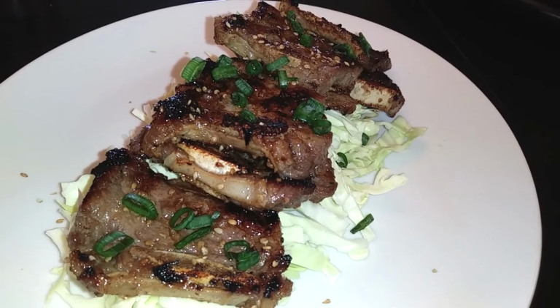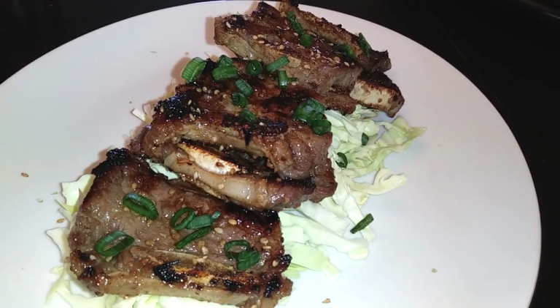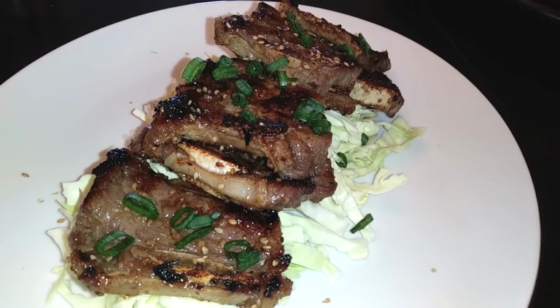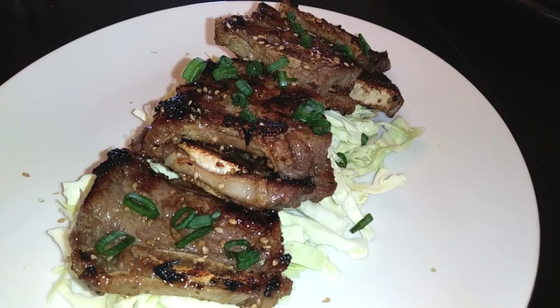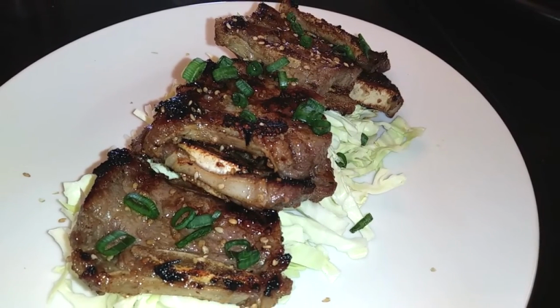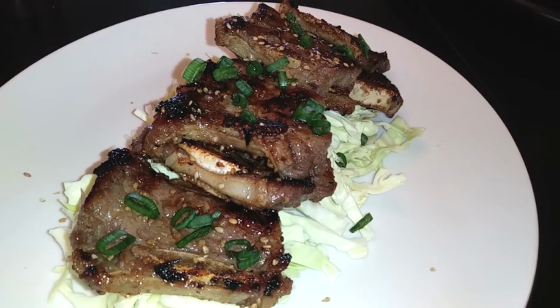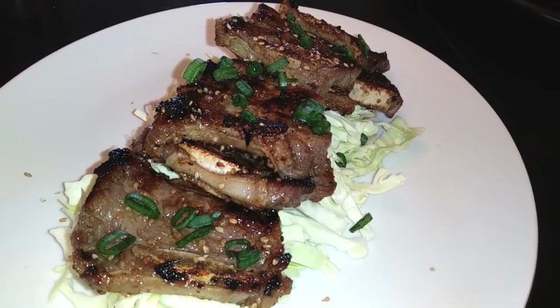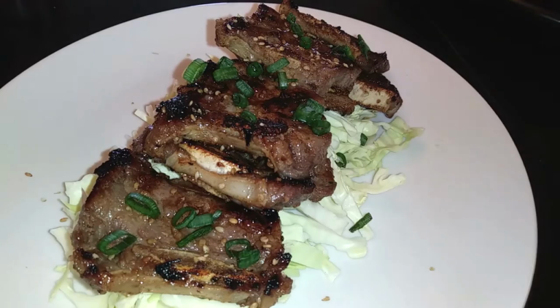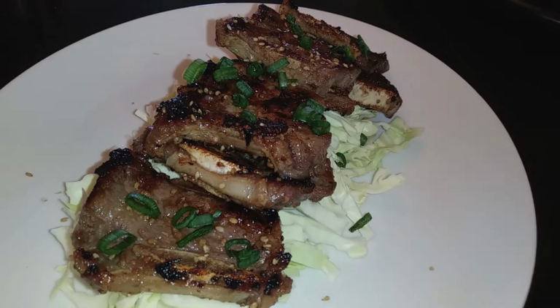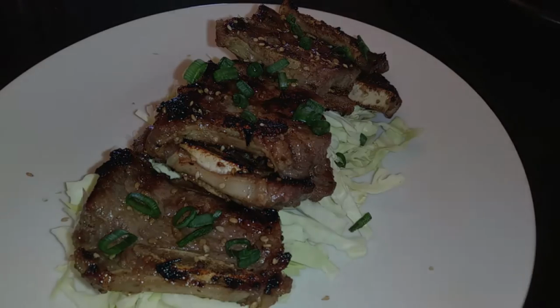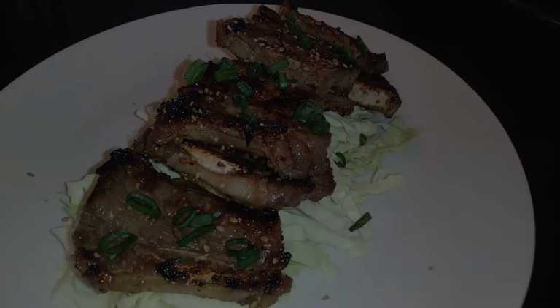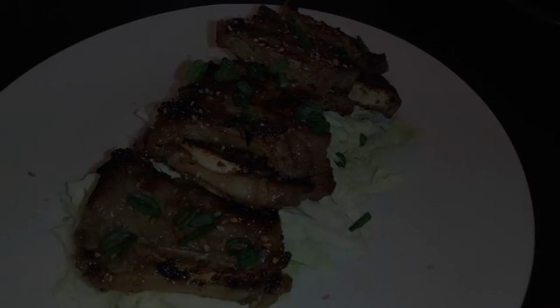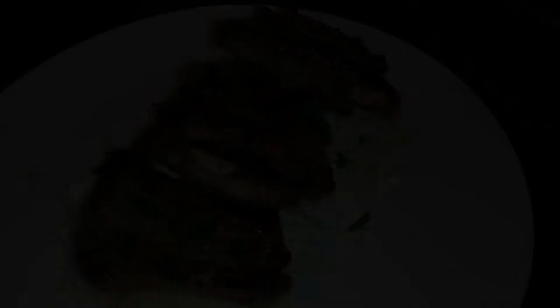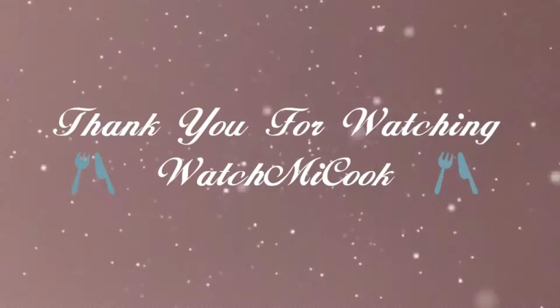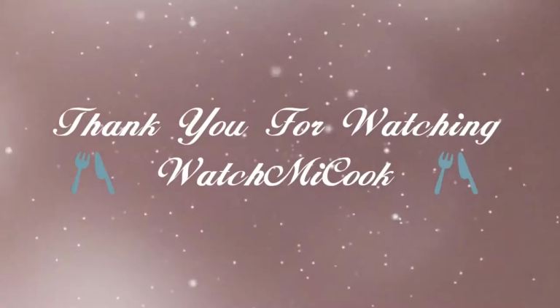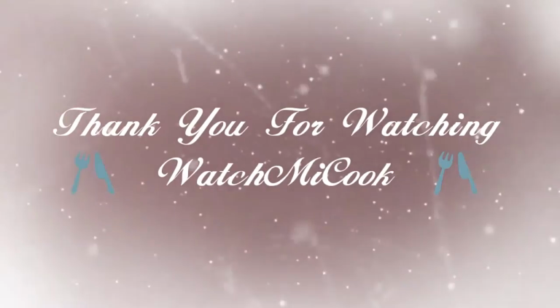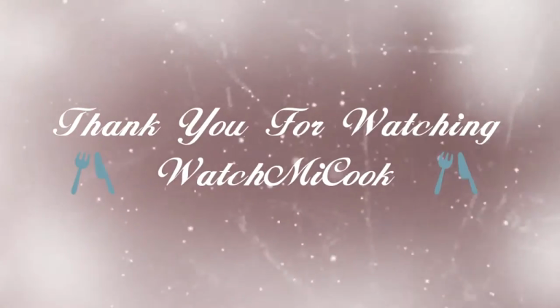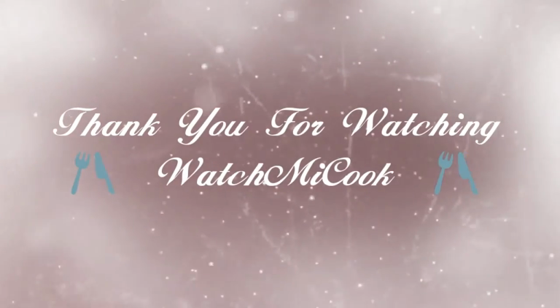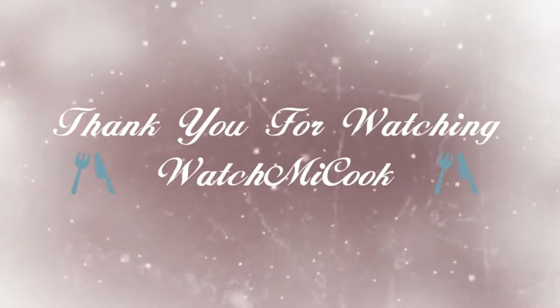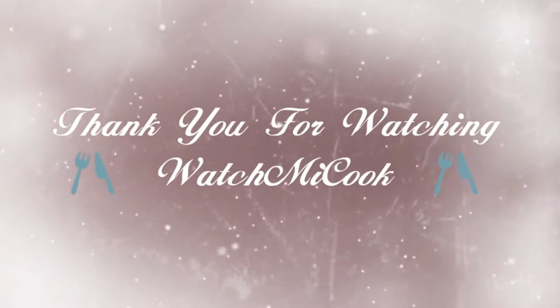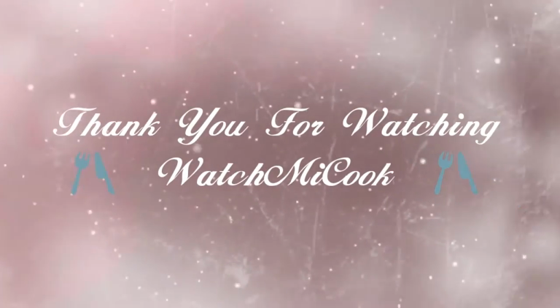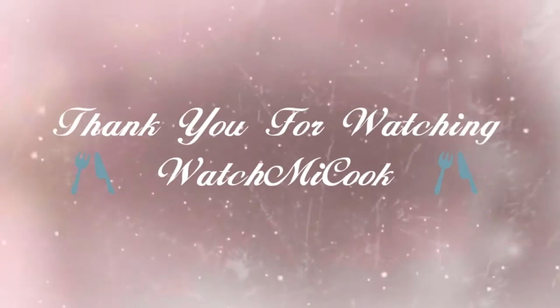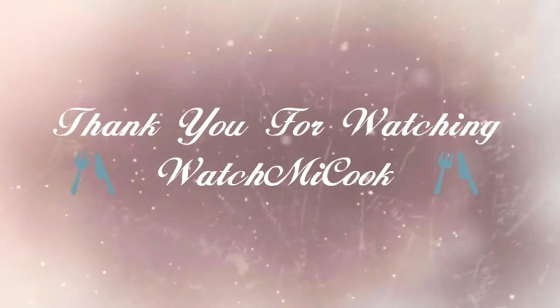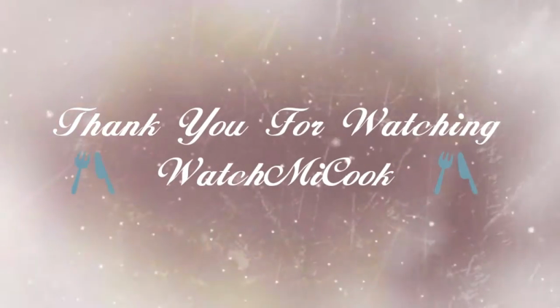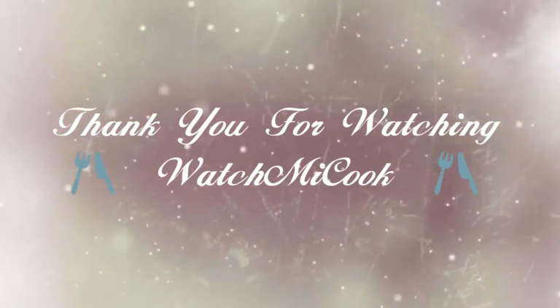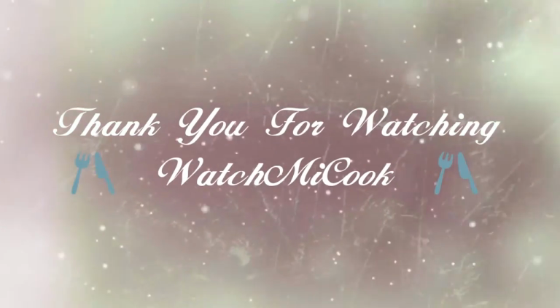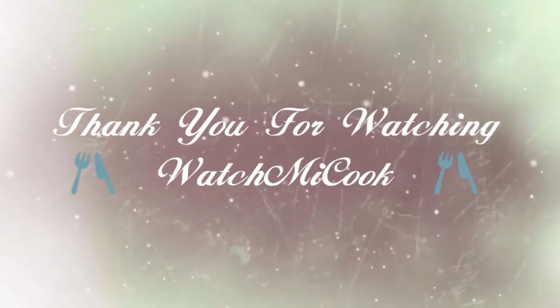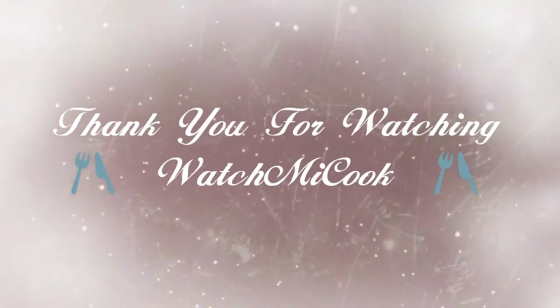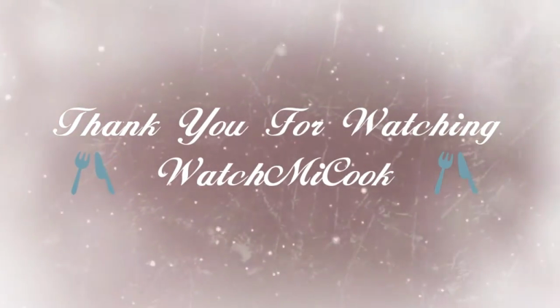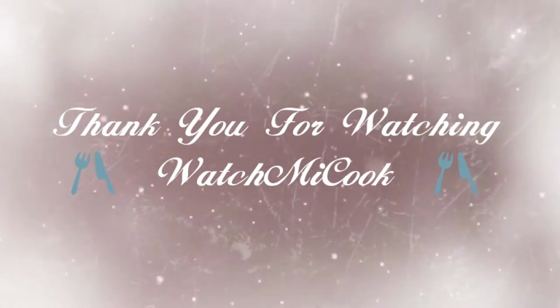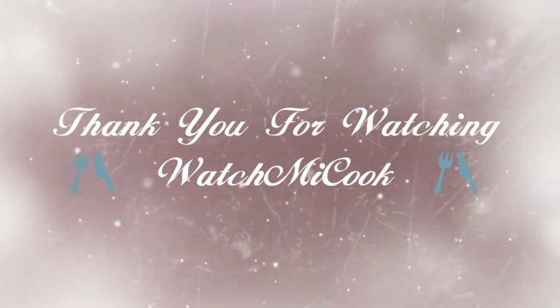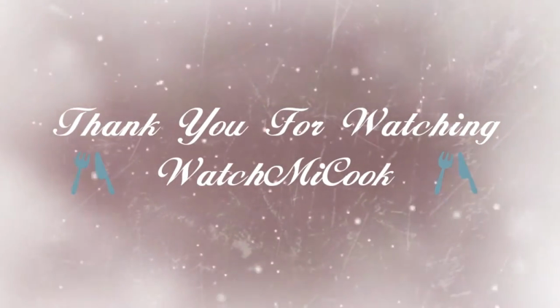If you like this recipe, please subscribe. Until the next meal, thank you for watching — watch me cook.